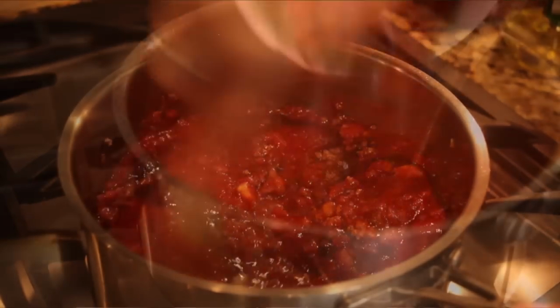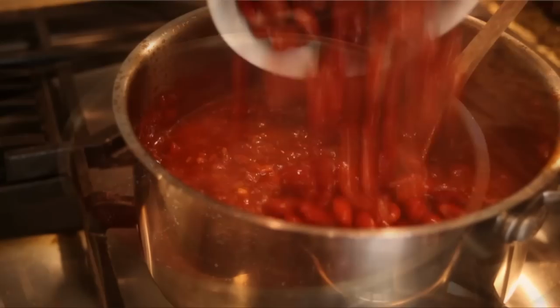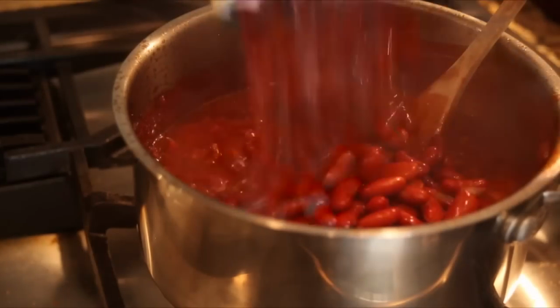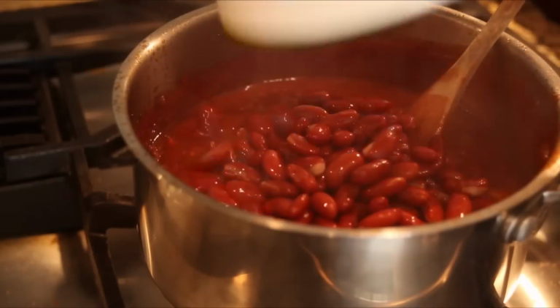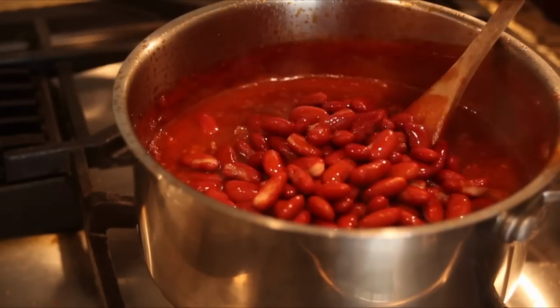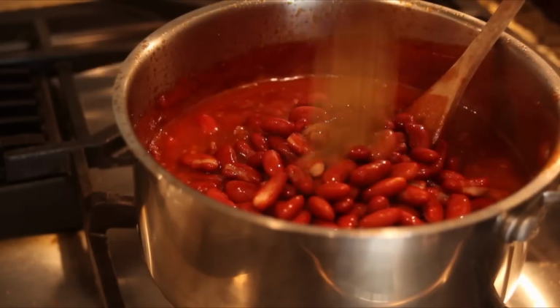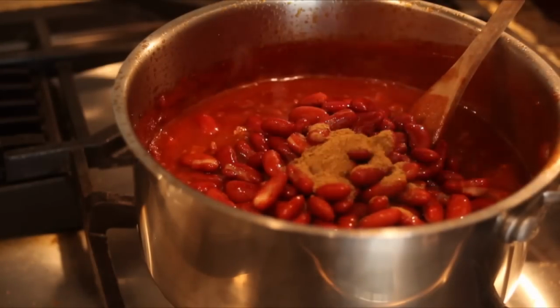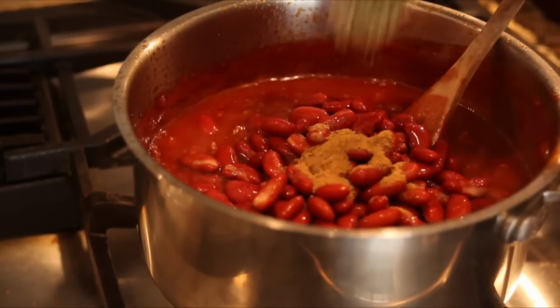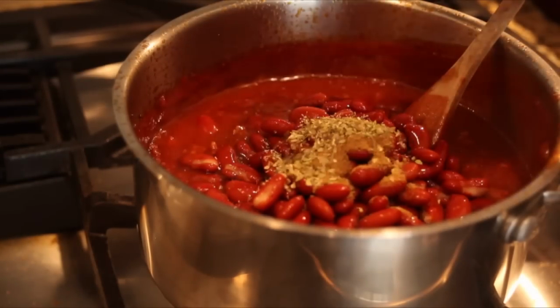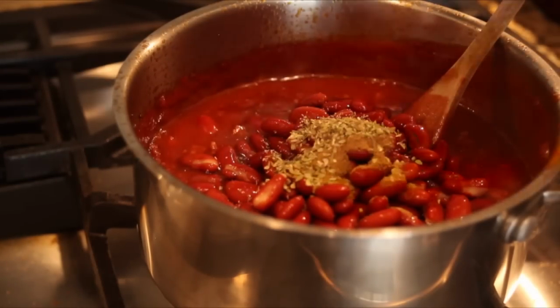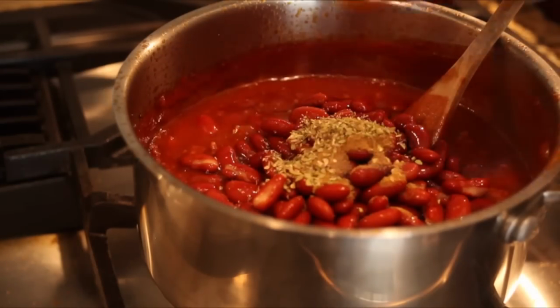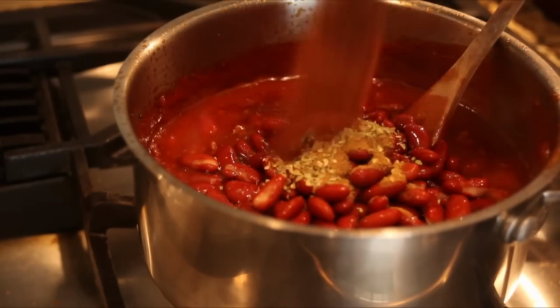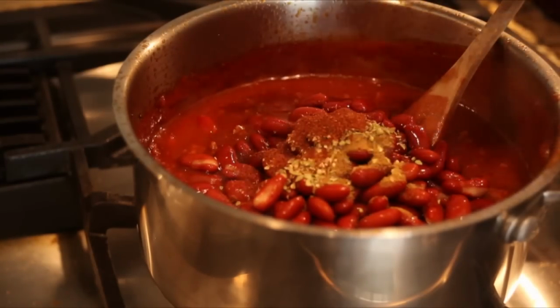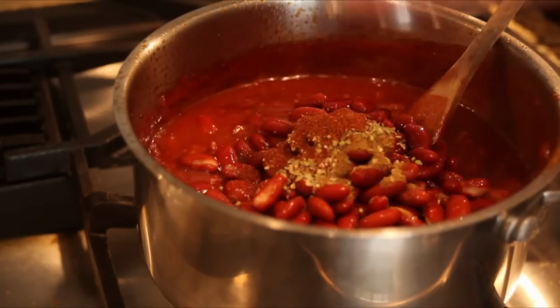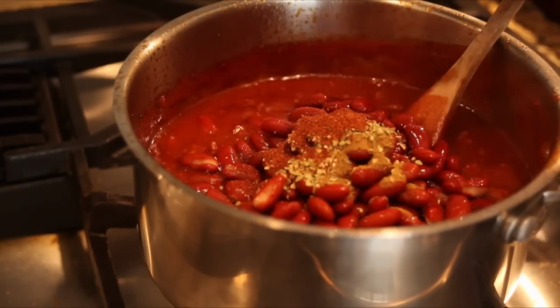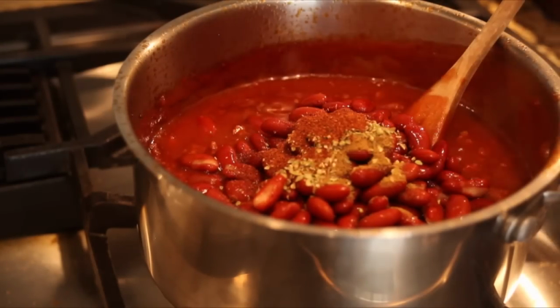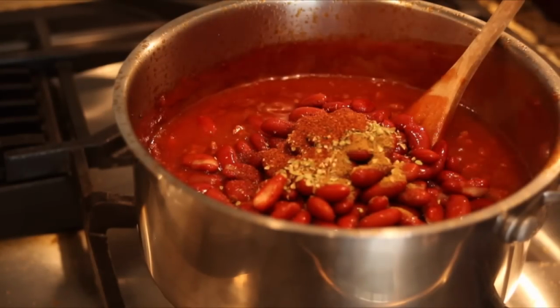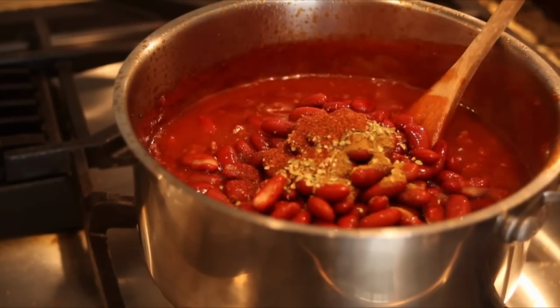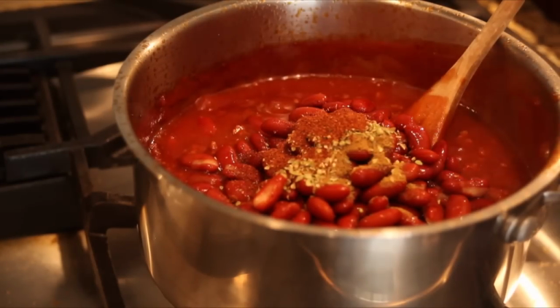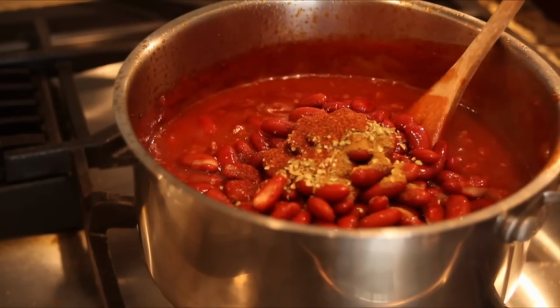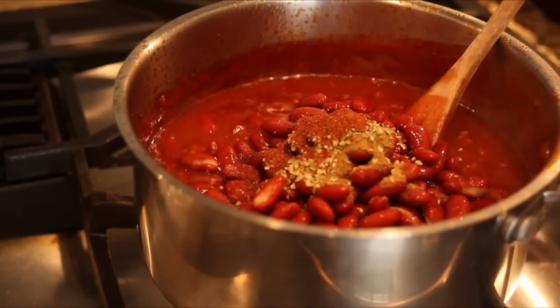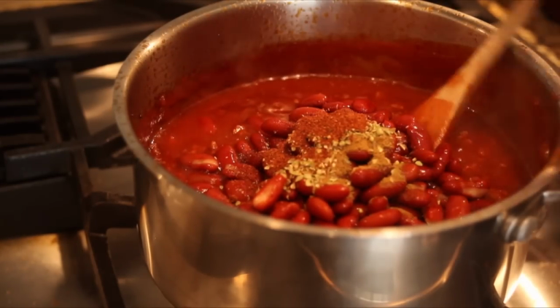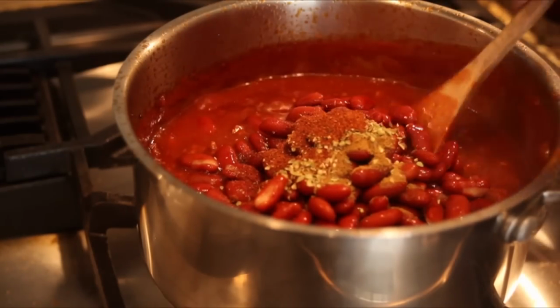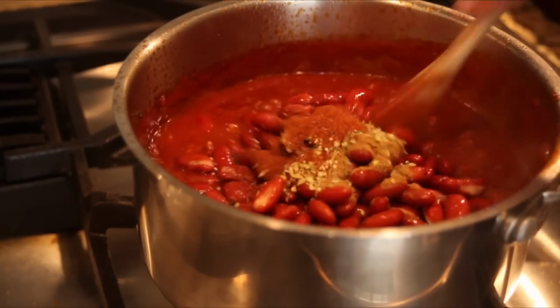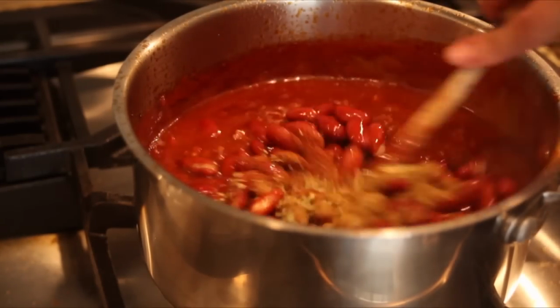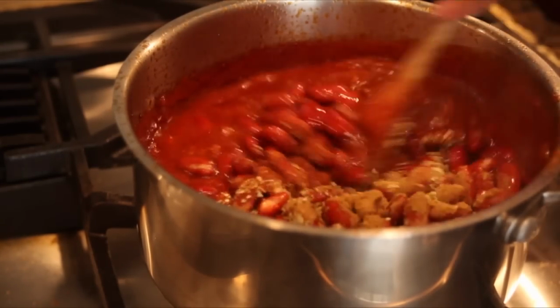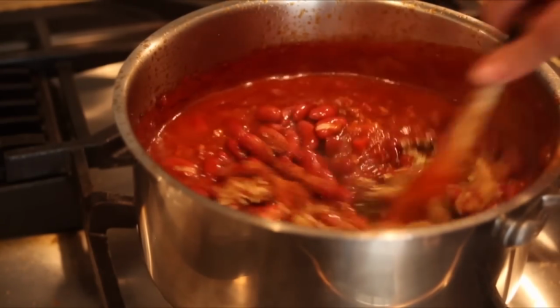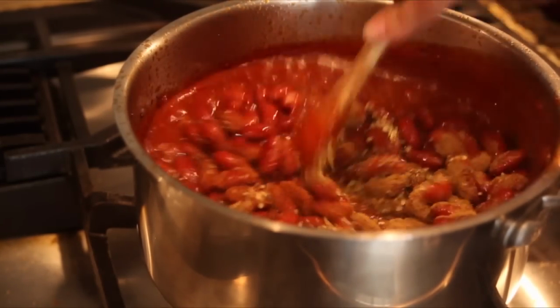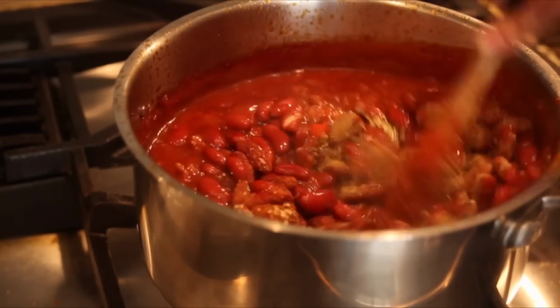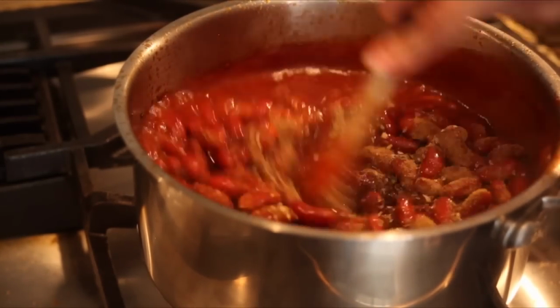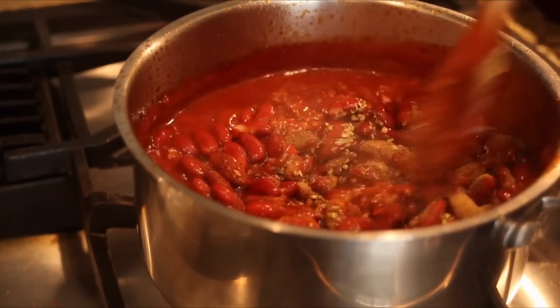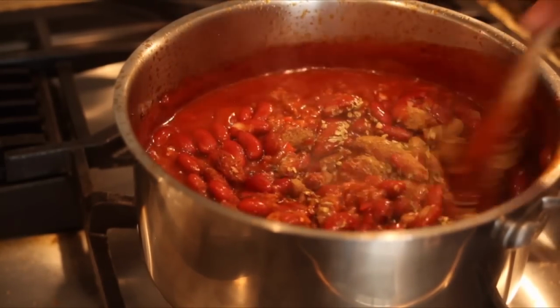Add the chili powder, ground cumin, oregano, and the kidney beans. Season with salt and pepper to taste, then simmer for an hour.